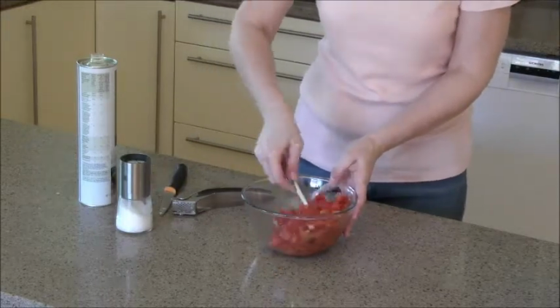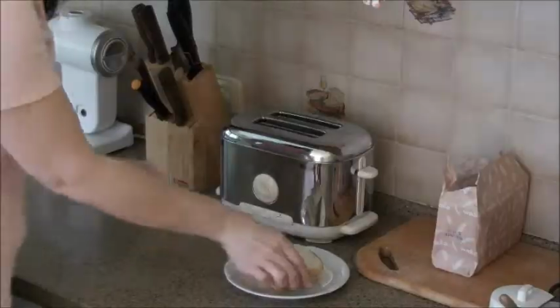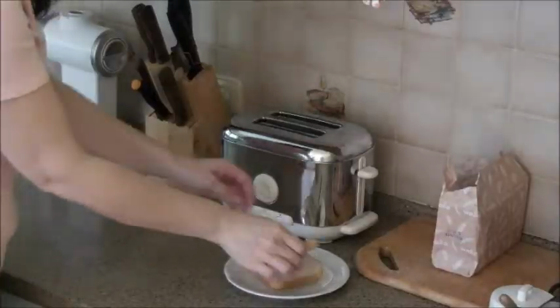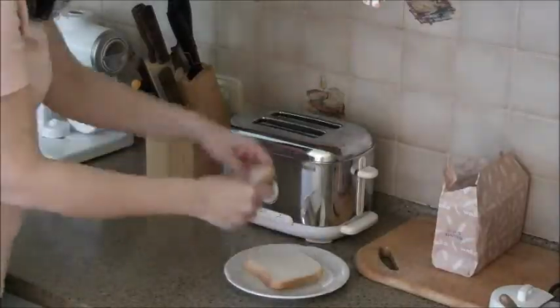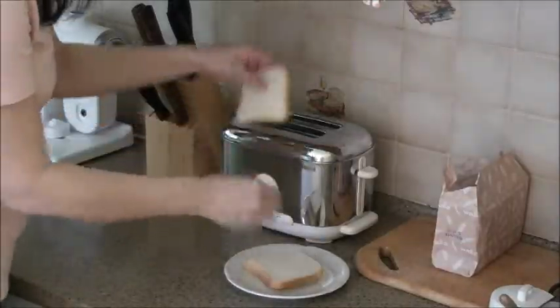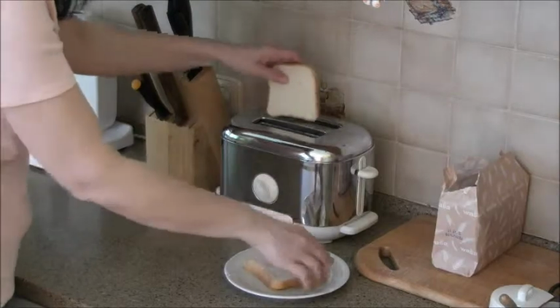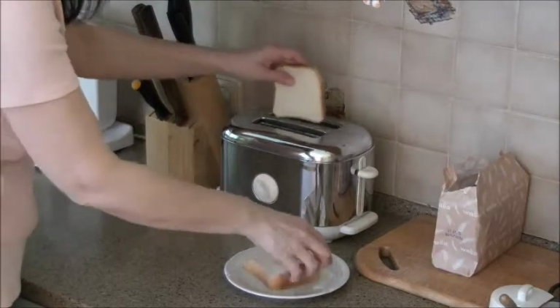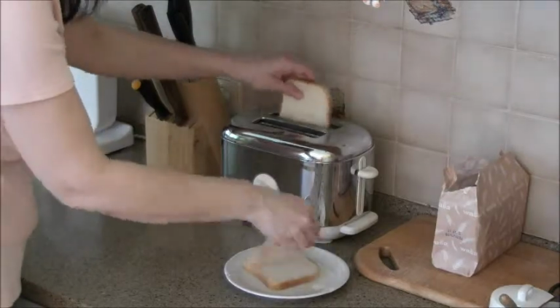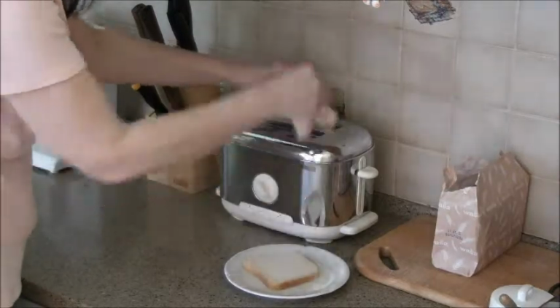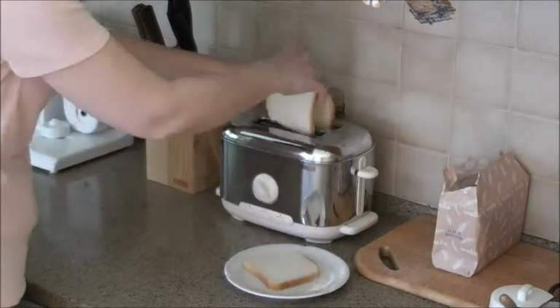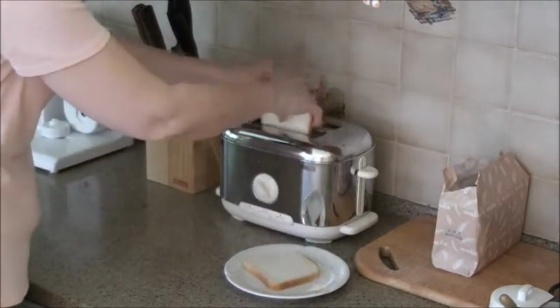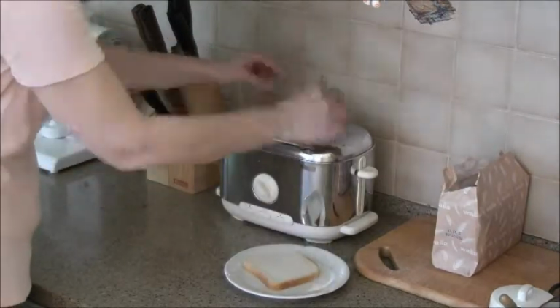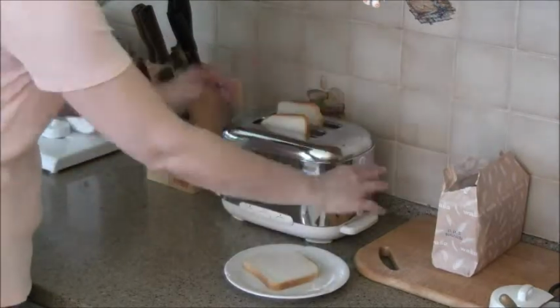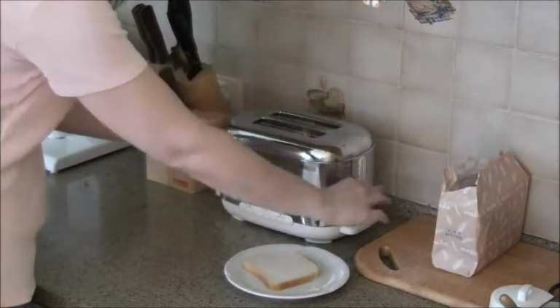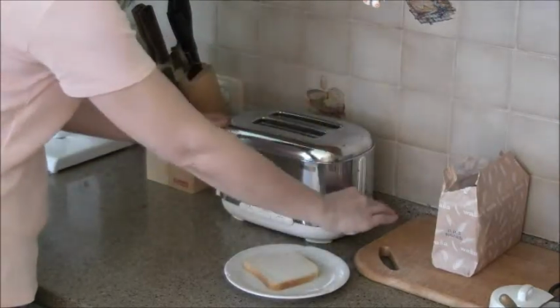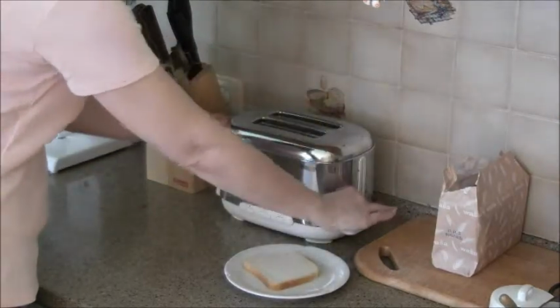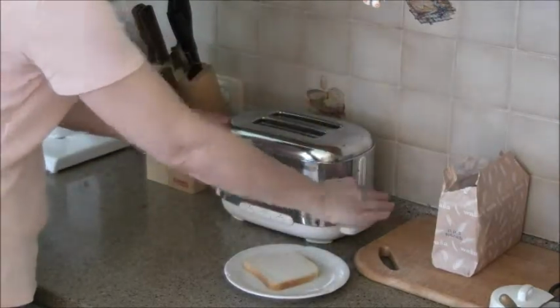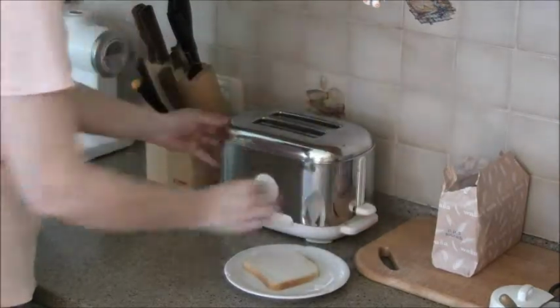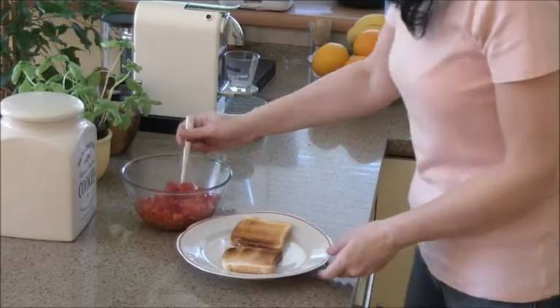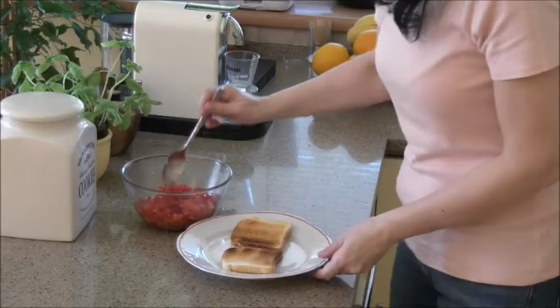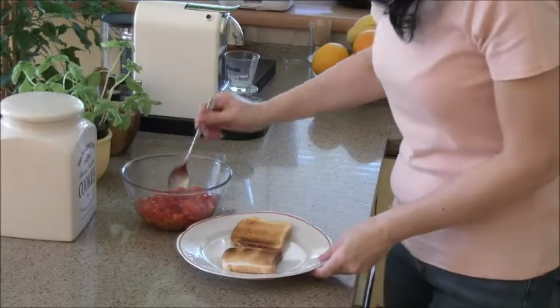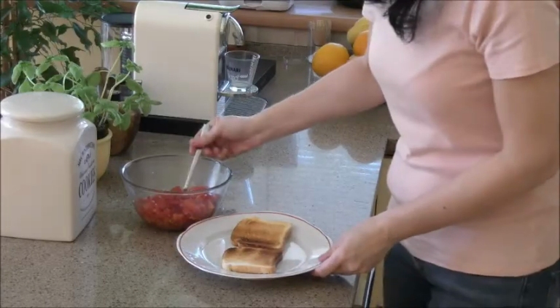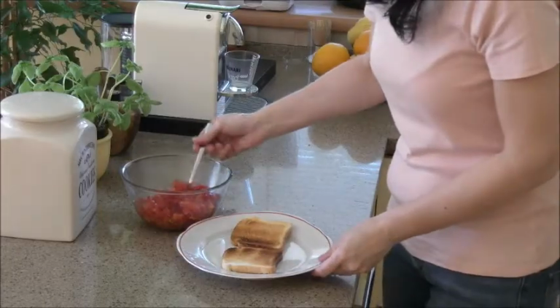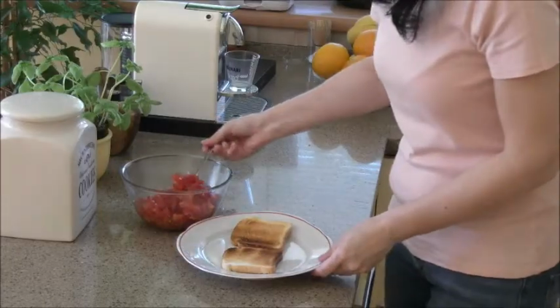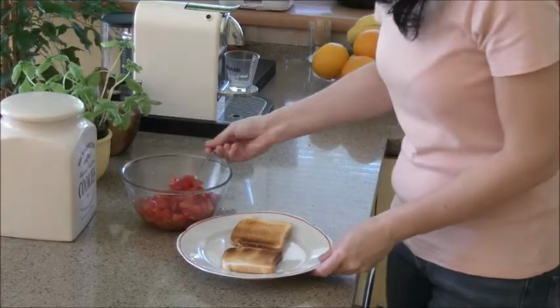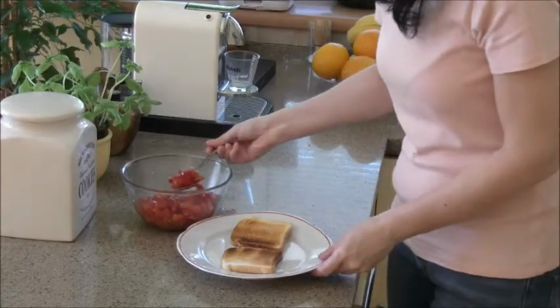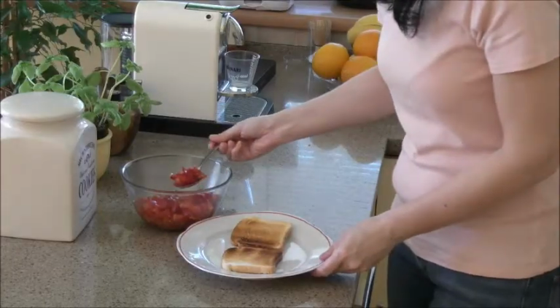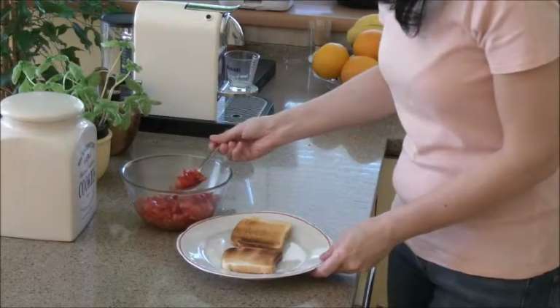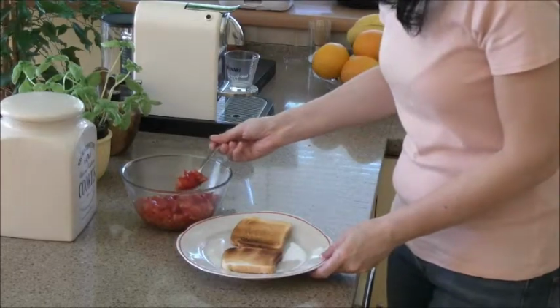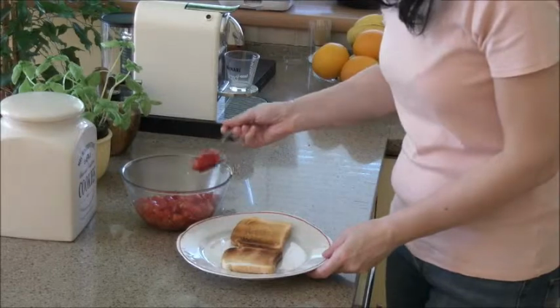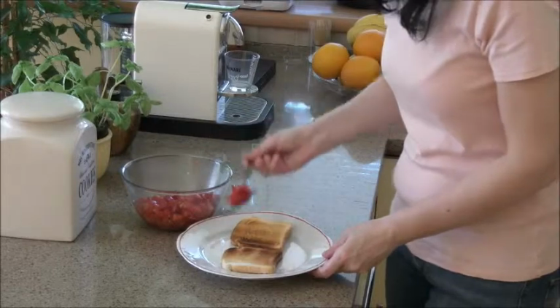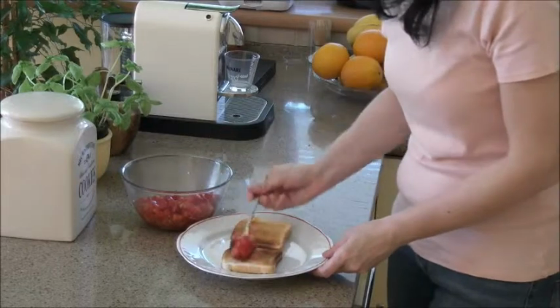Toast the bread. Top the toast with the tomato mixture carefully.